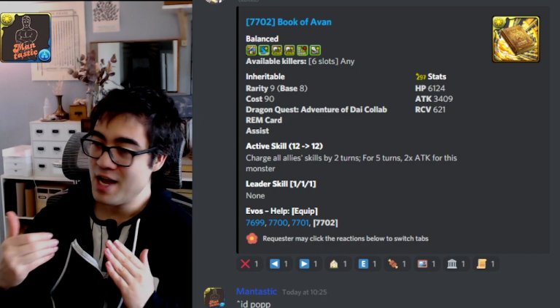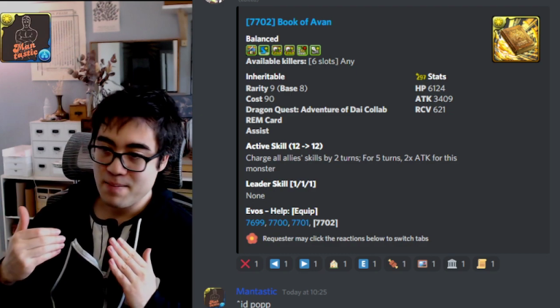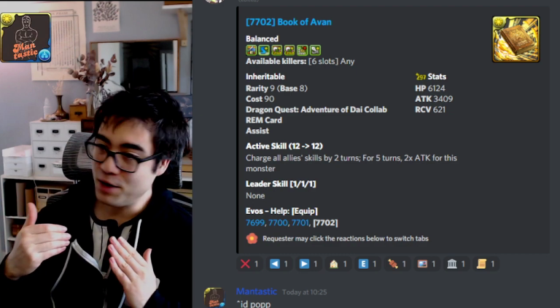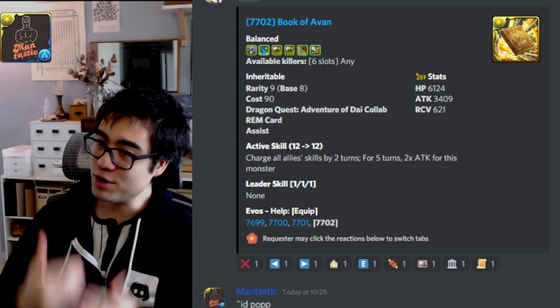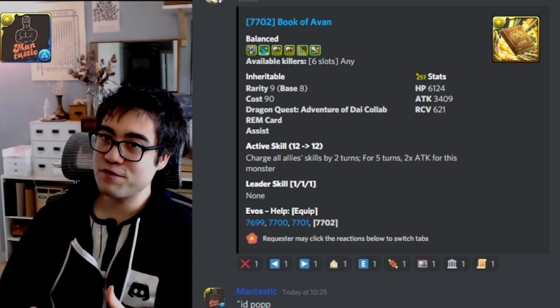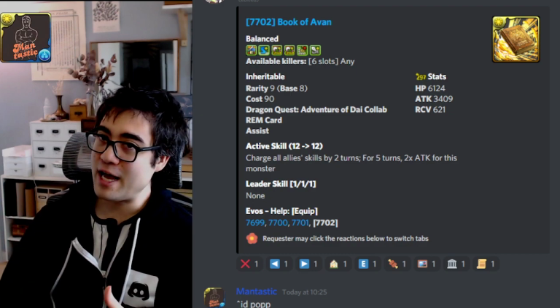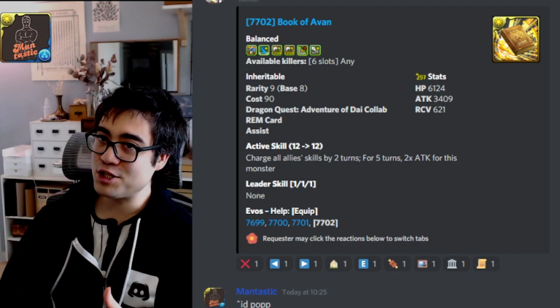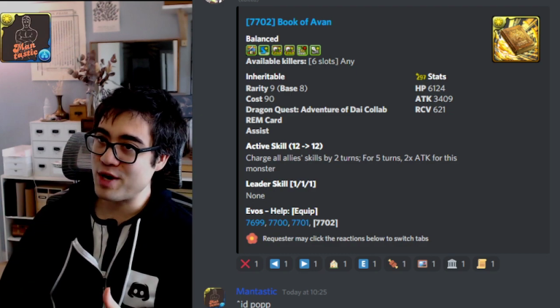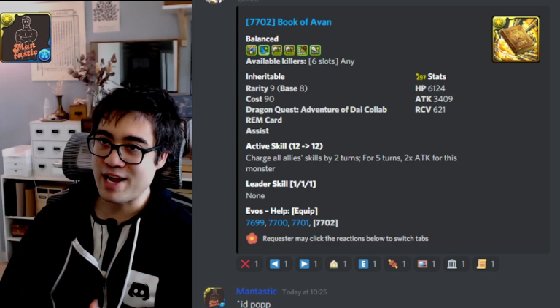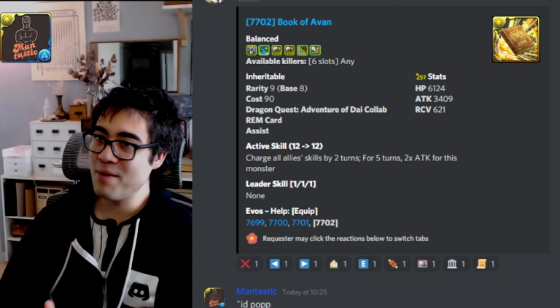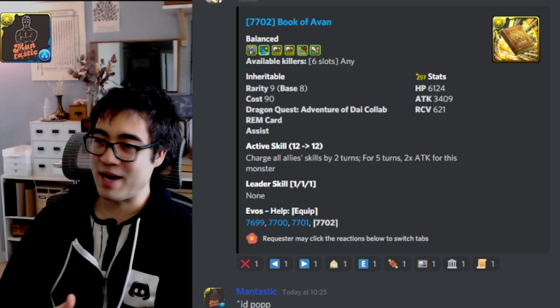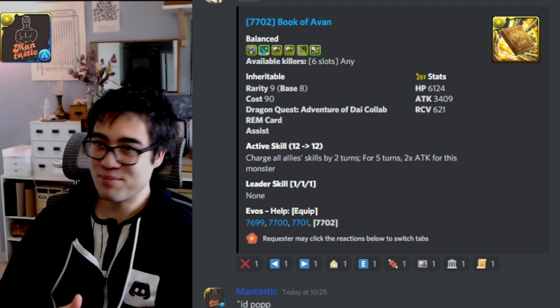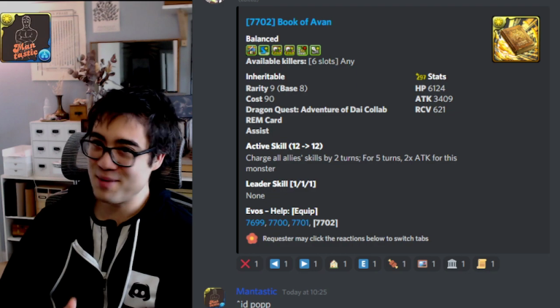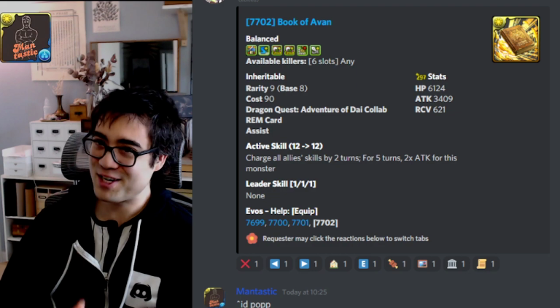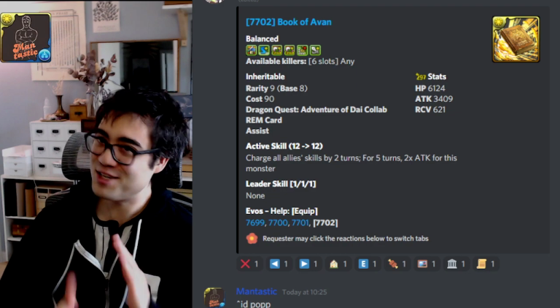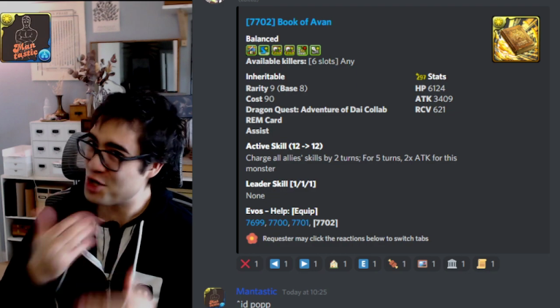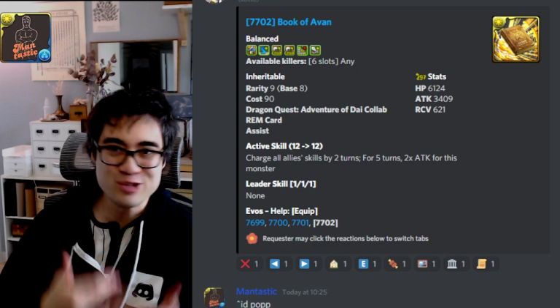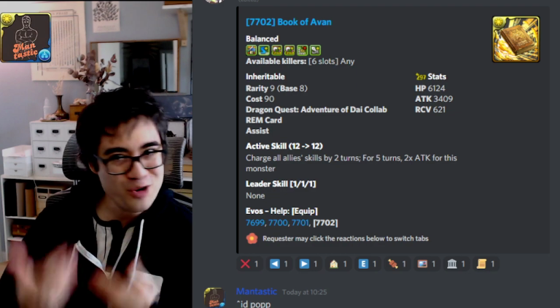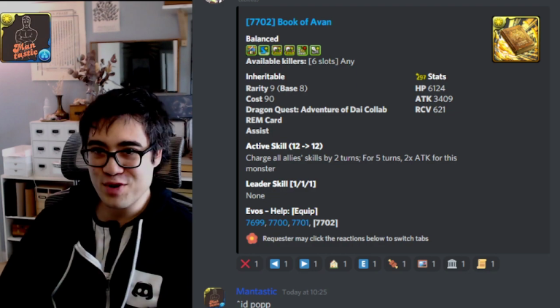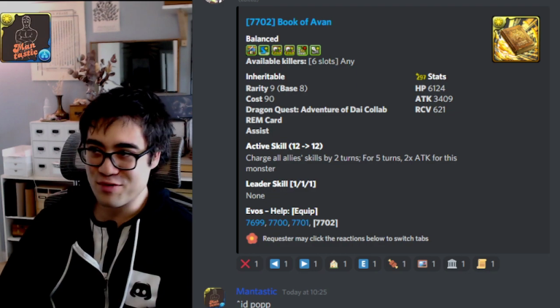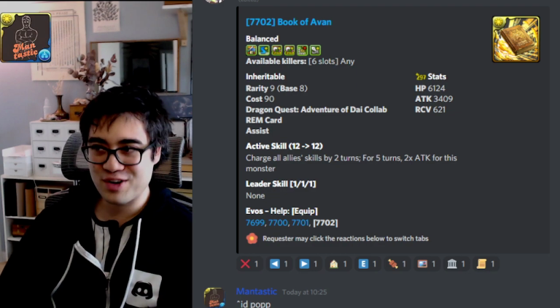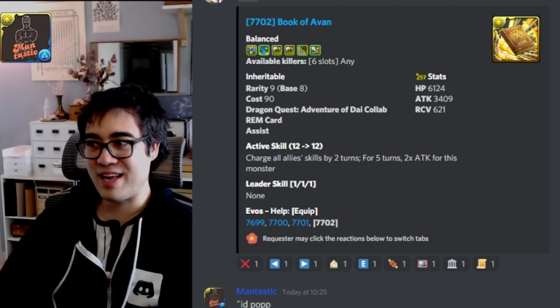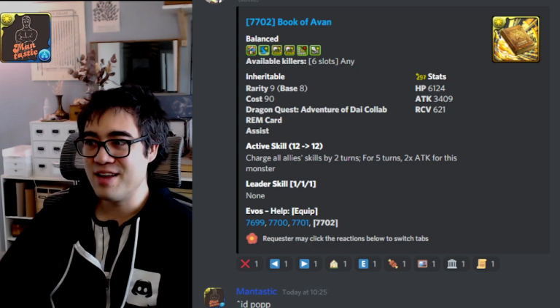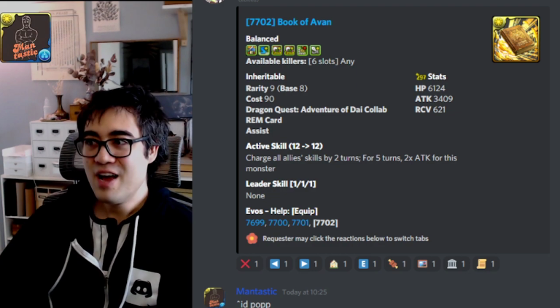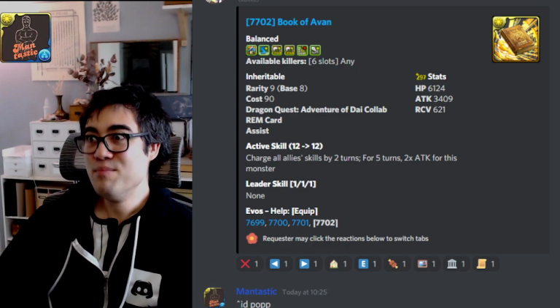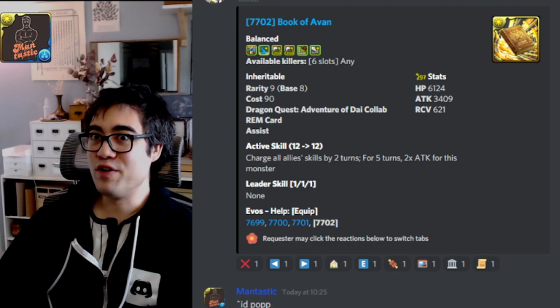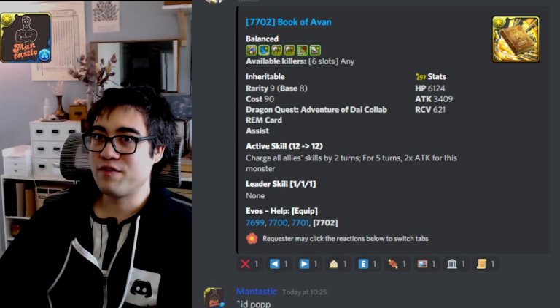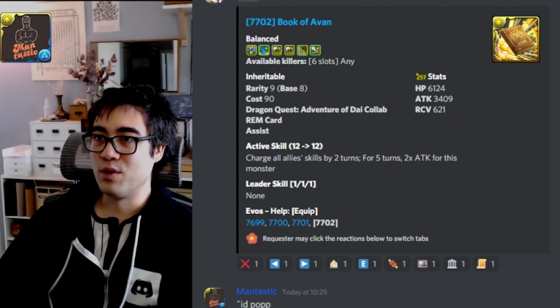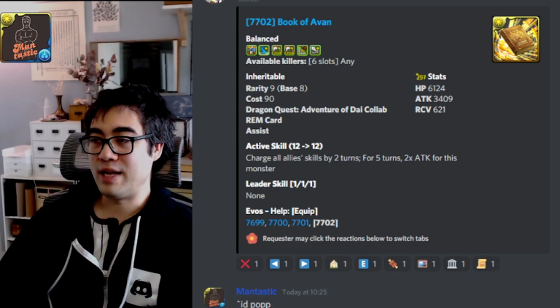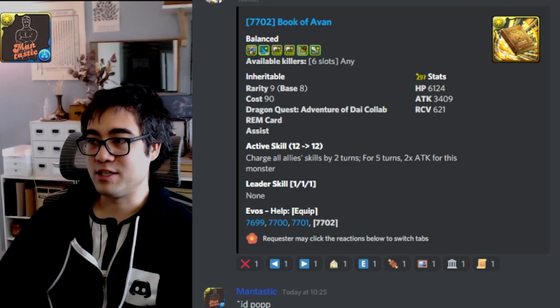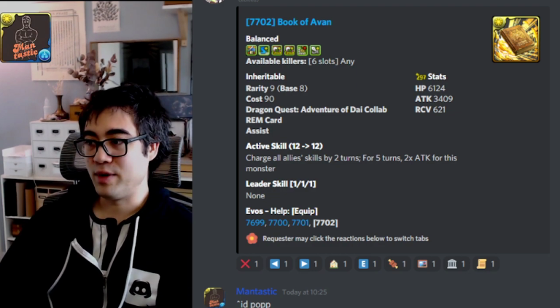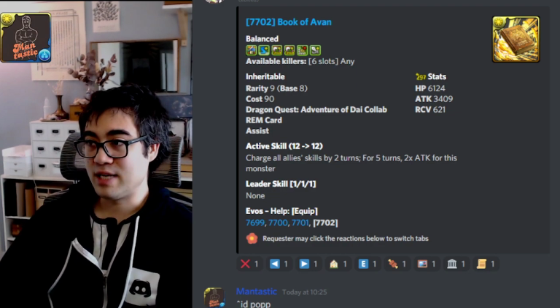It doesn't seem super flashy and magical overall for five seven-star Godfest exclusives, but I can pretty much guarantee that this is going to be a weapon assist you're going to be using over and over again on a variety of teams — especially if you don't own Ametsu or Lina Inverse. In terms of long-term investment for universal value, this weapon assist is going to be the best from this event overall, and it is at least tradable. If you don't have Ametsu and don't have Lina Inverse, strongly consider trading for Avan just to access this weapon assist.